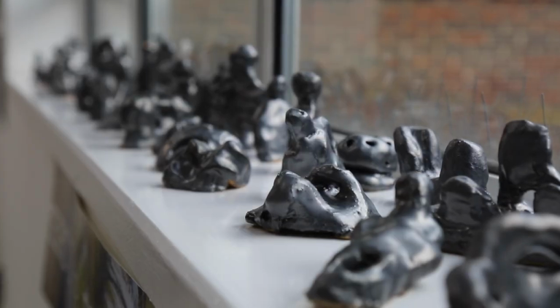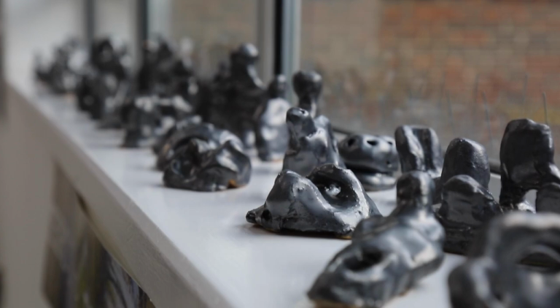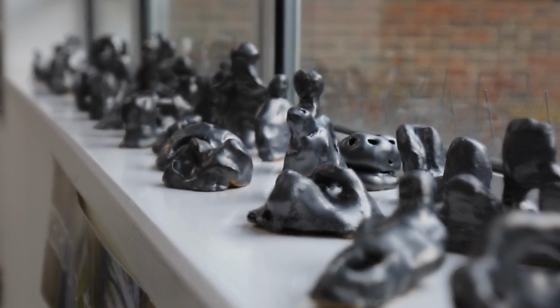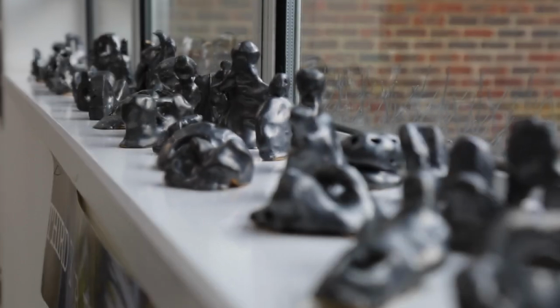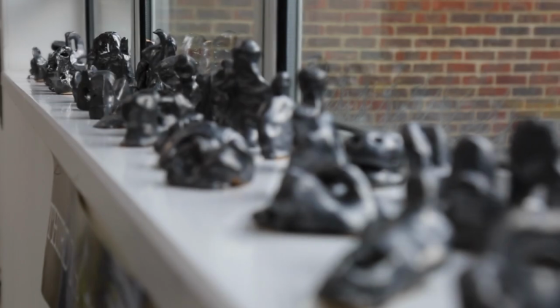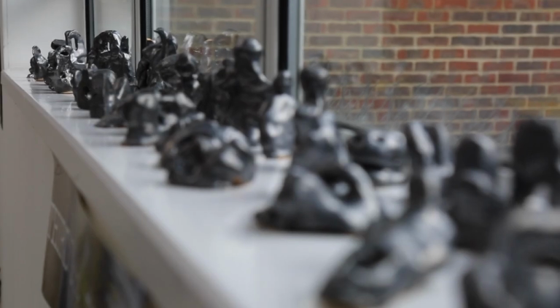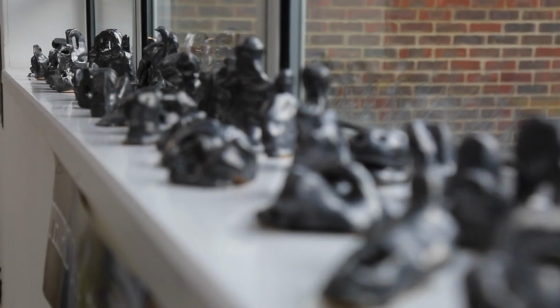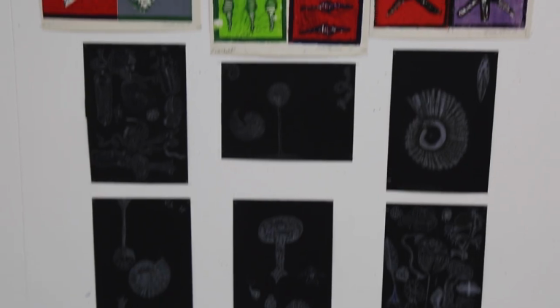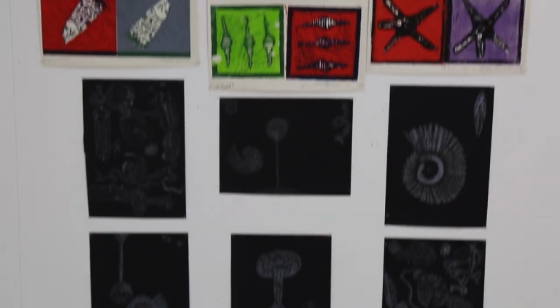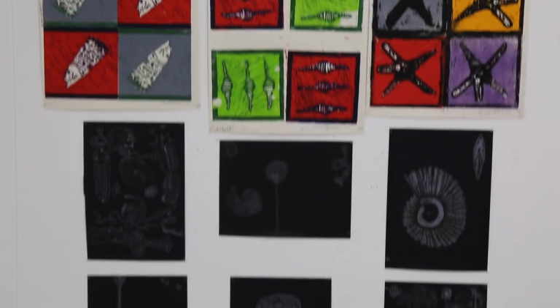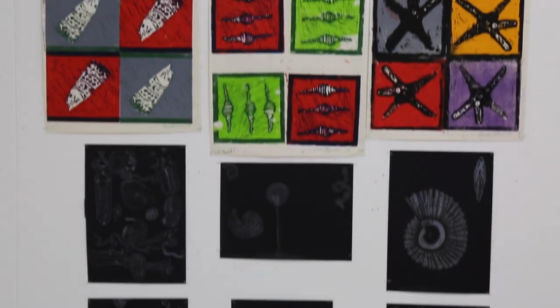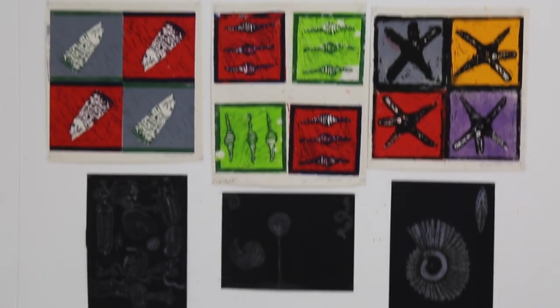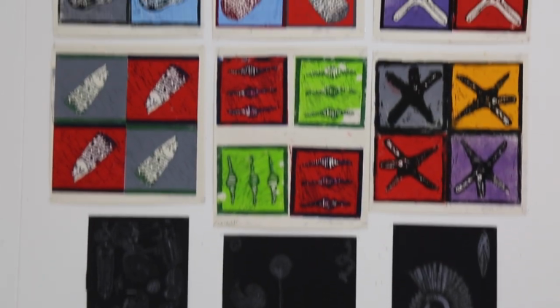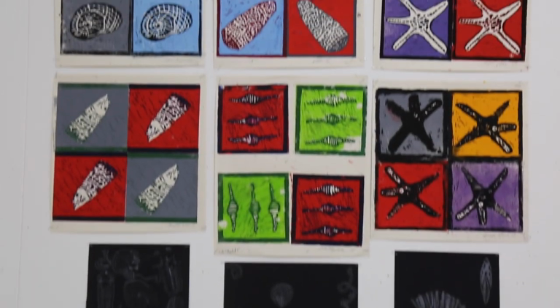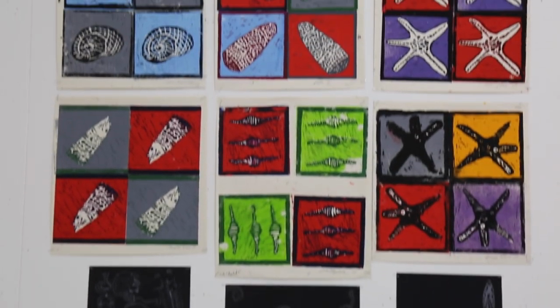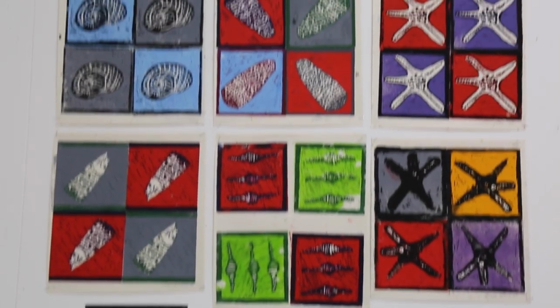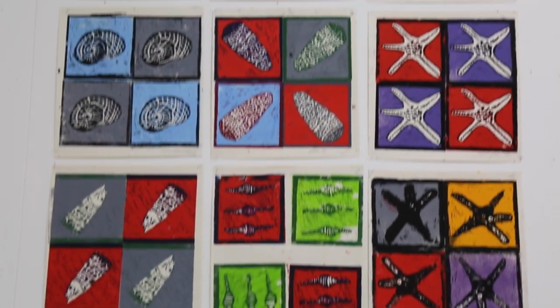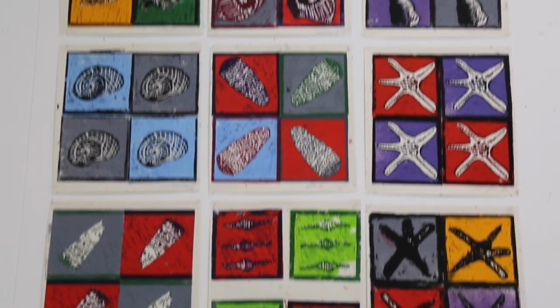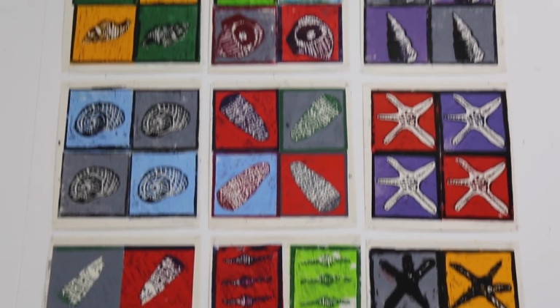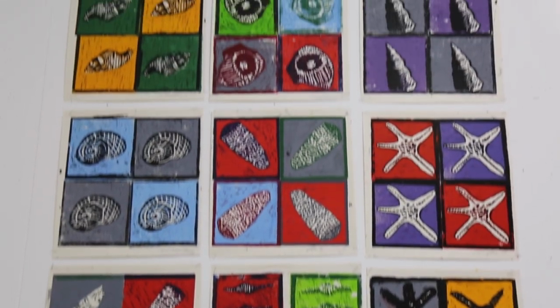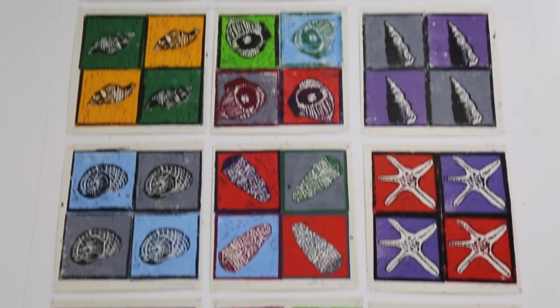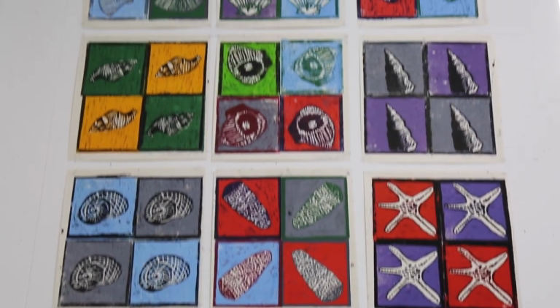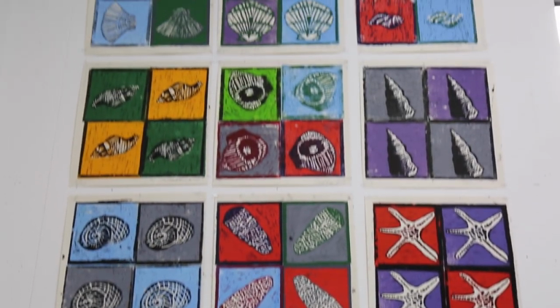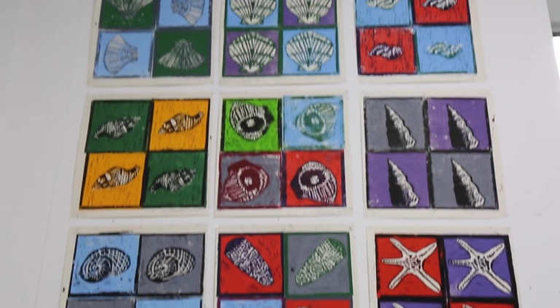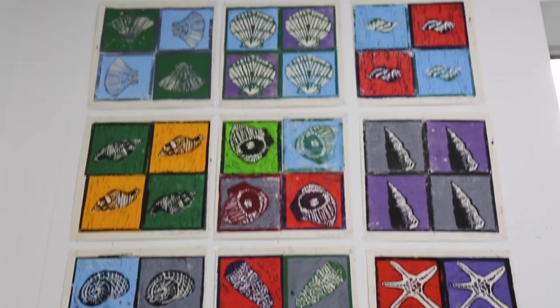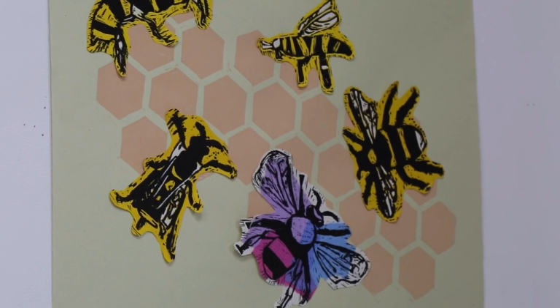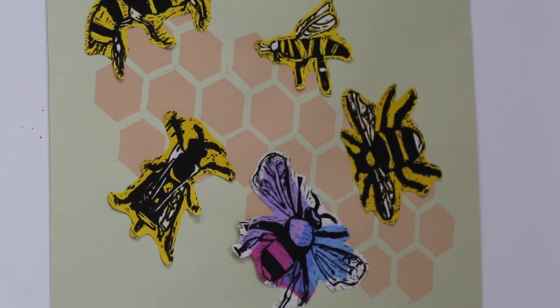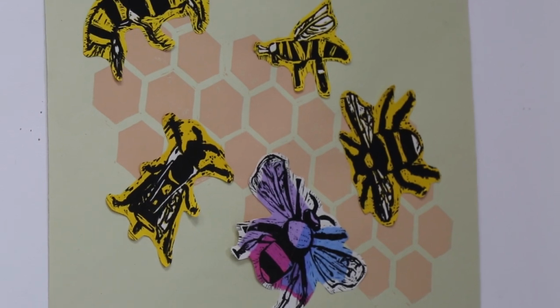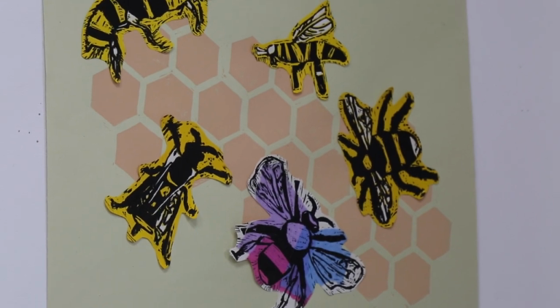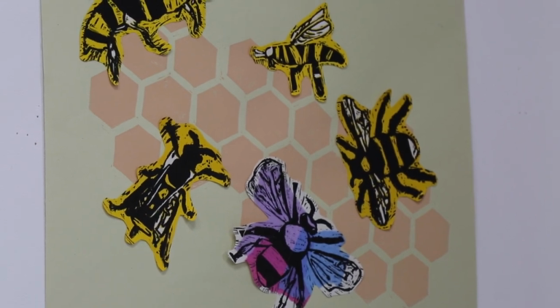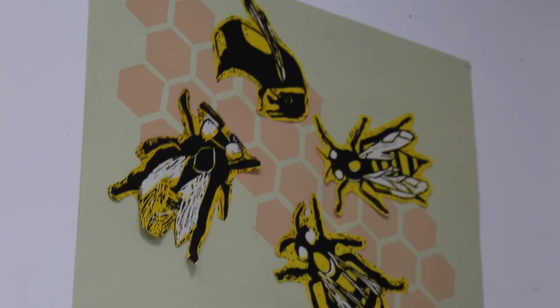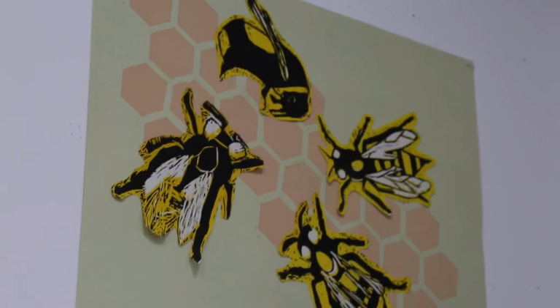Our first year work is all about the natural world, and they've produced some wonderful lino cuts inspired by bees.